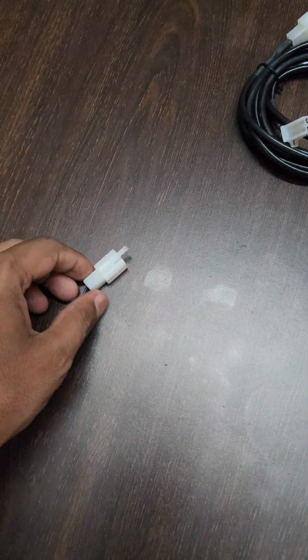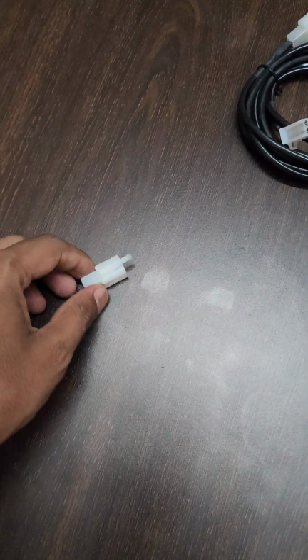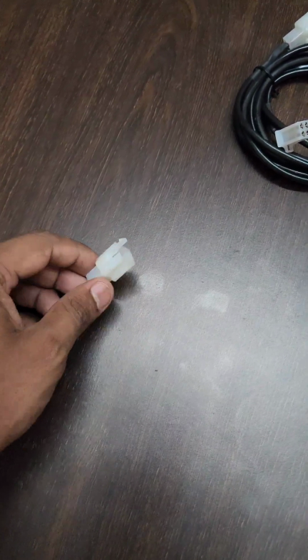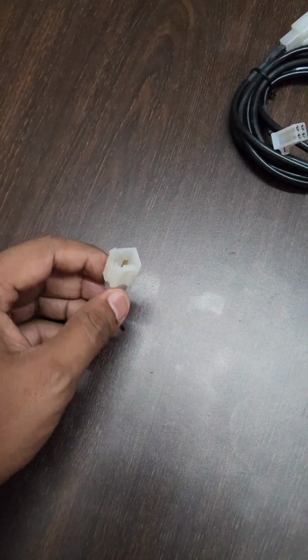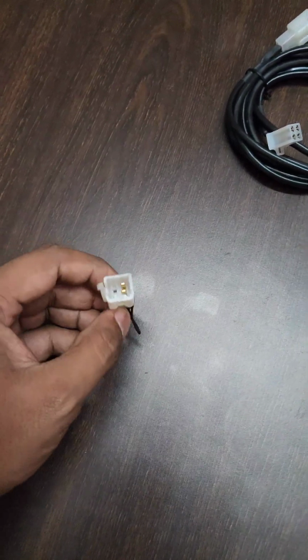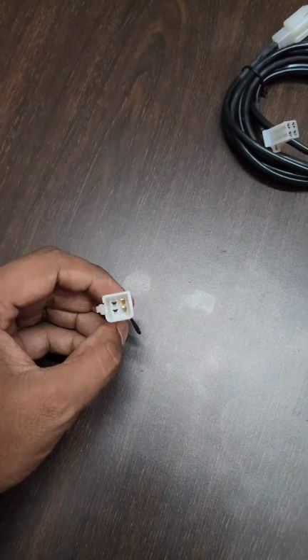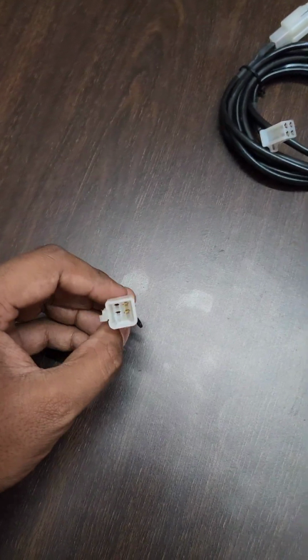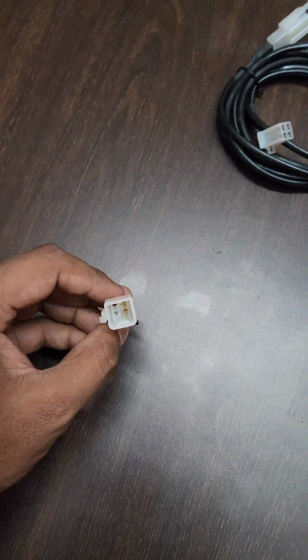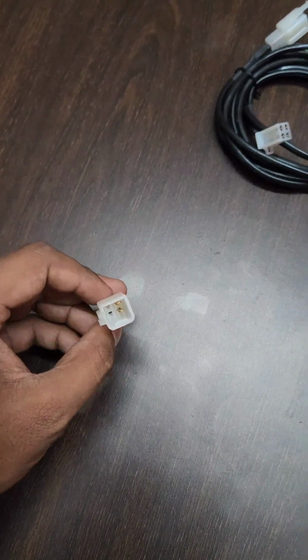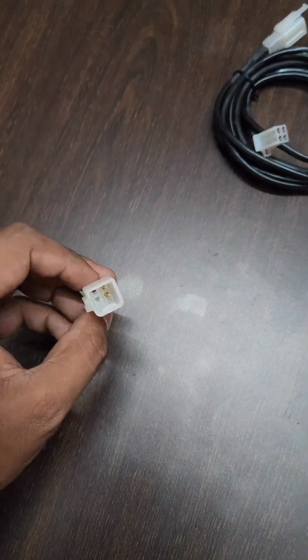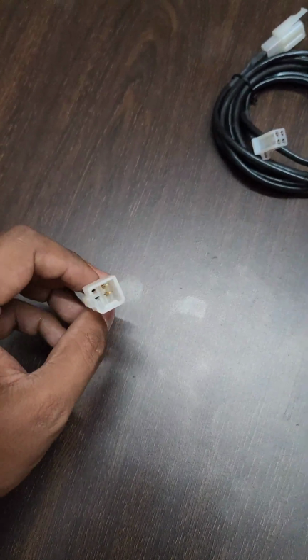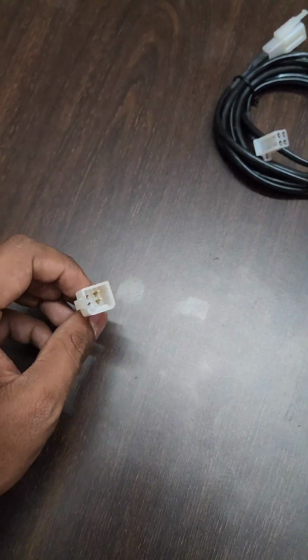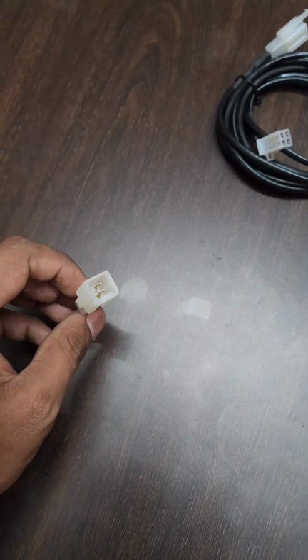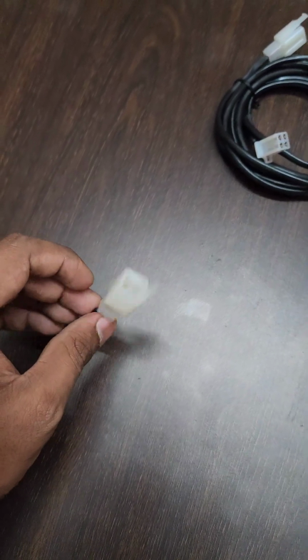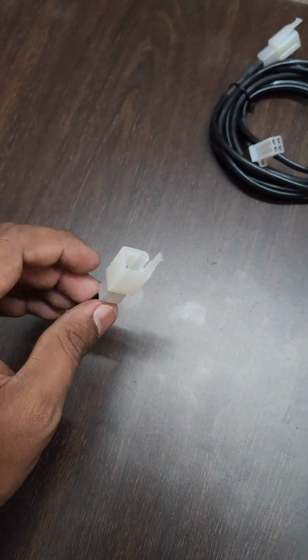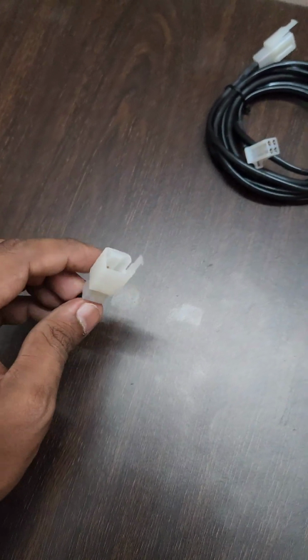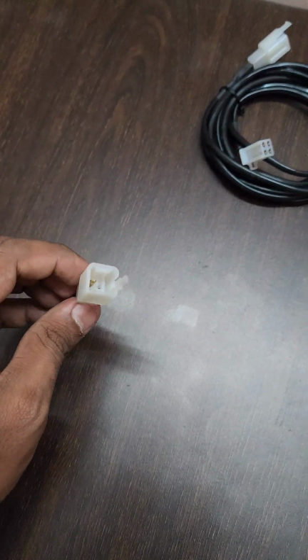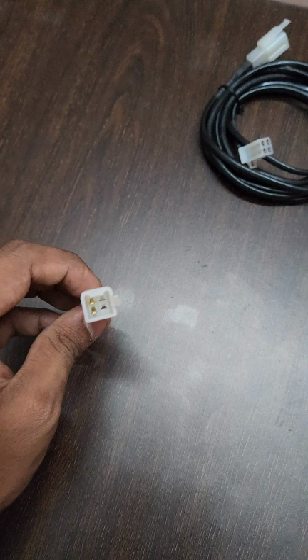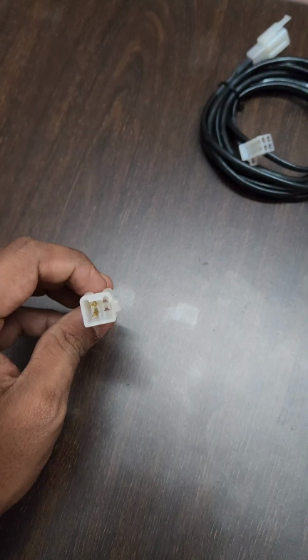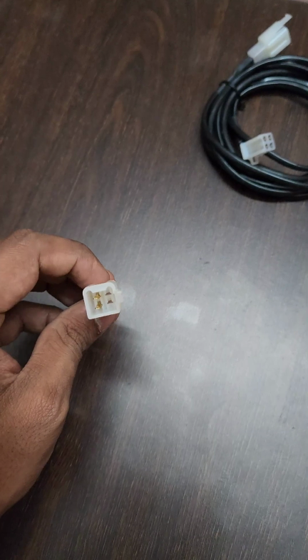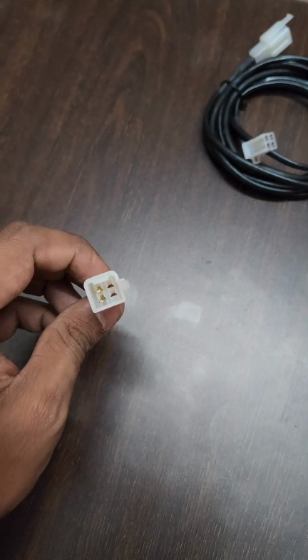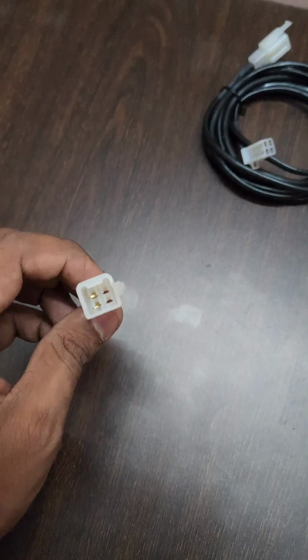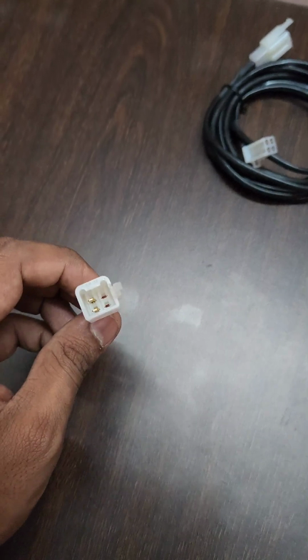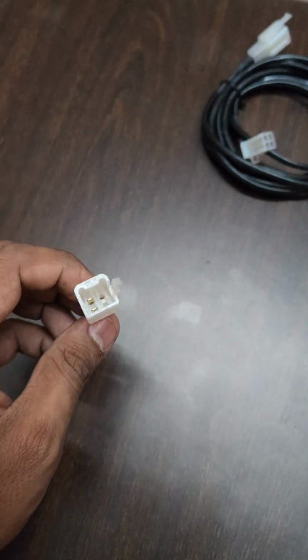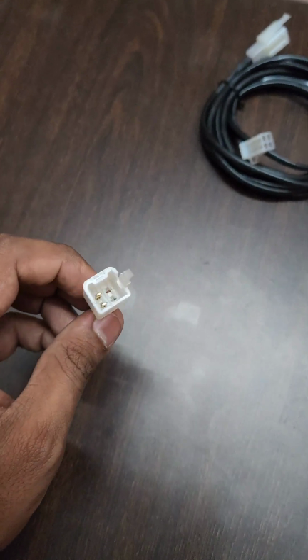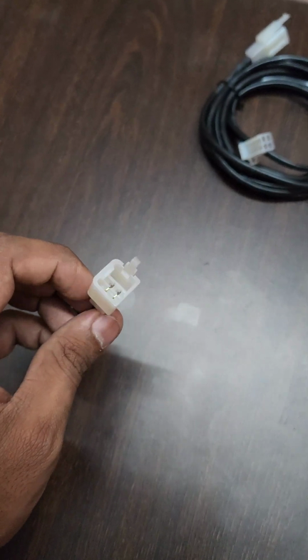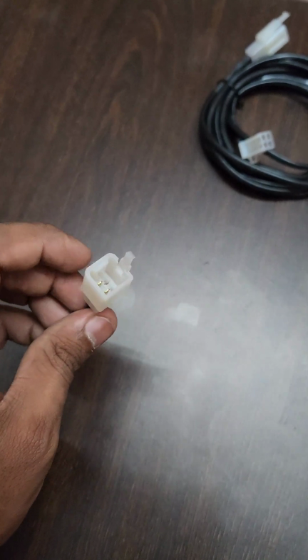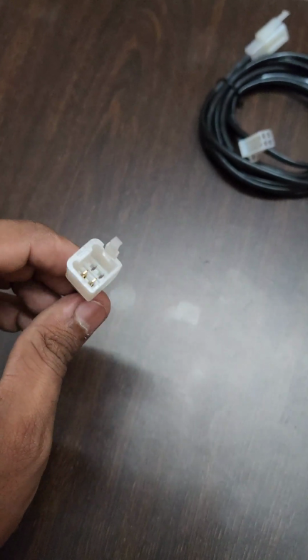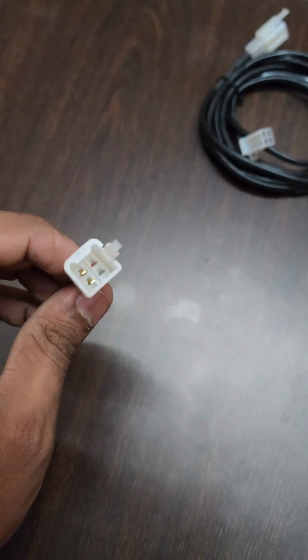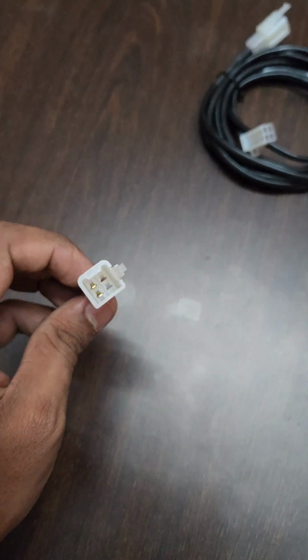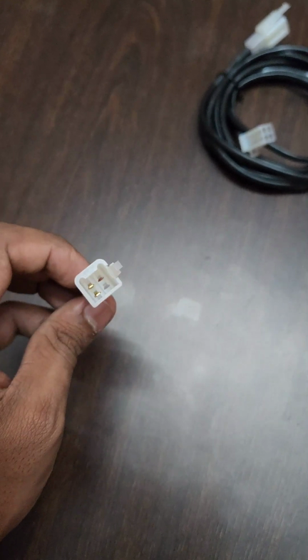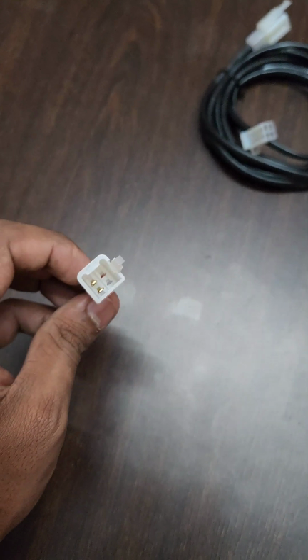This is the closed socket. The last panic button should not be left open — for that you are going to connect it with this connector.